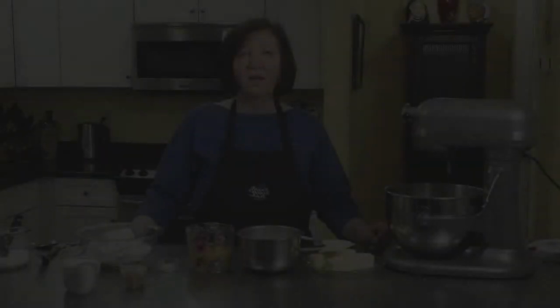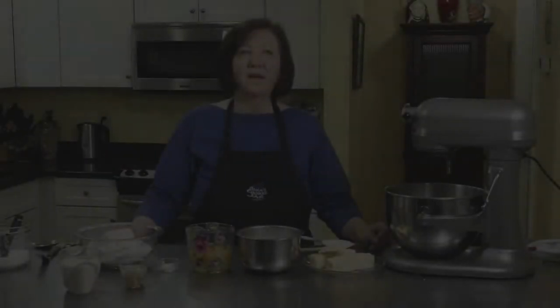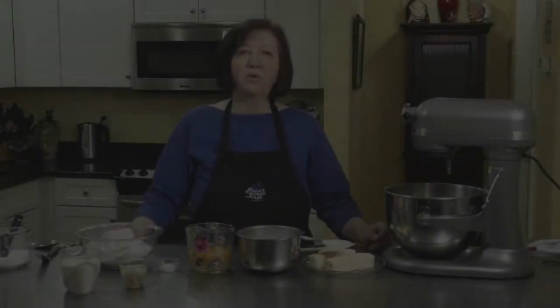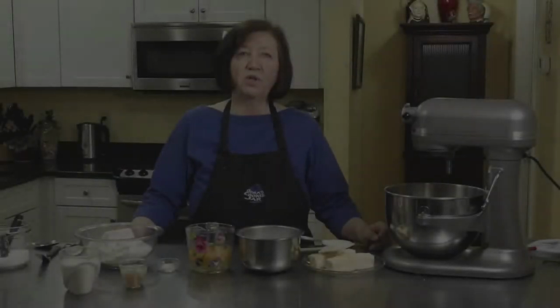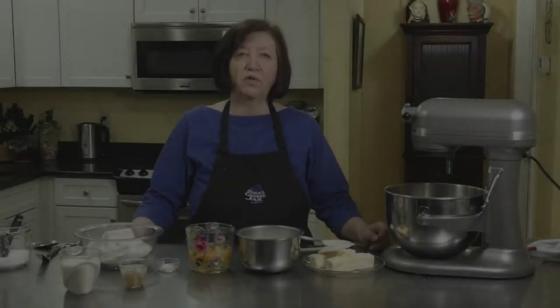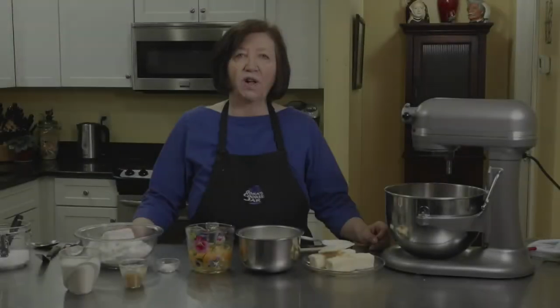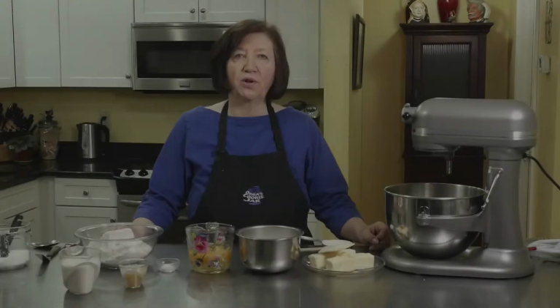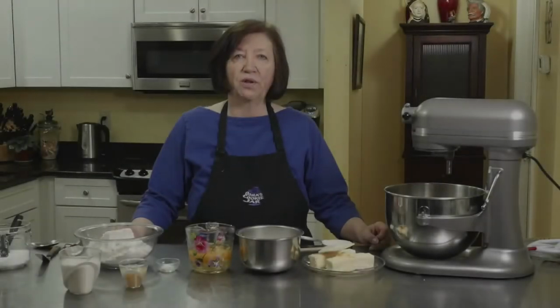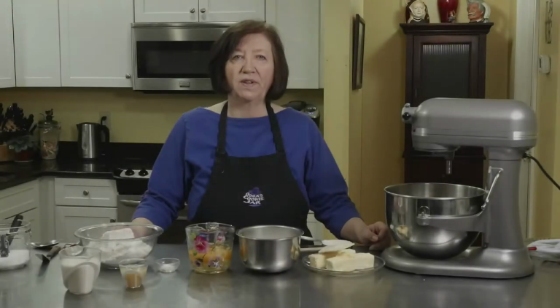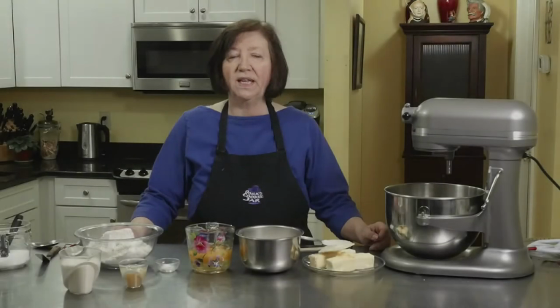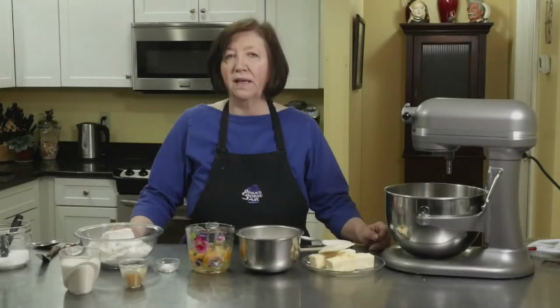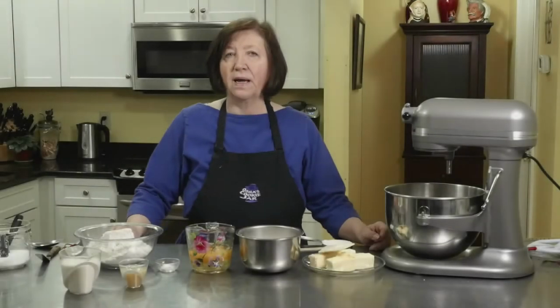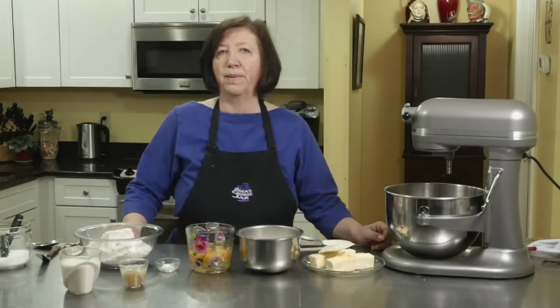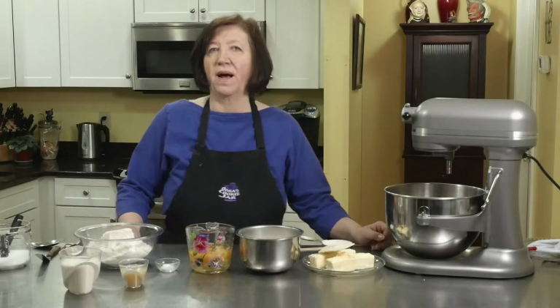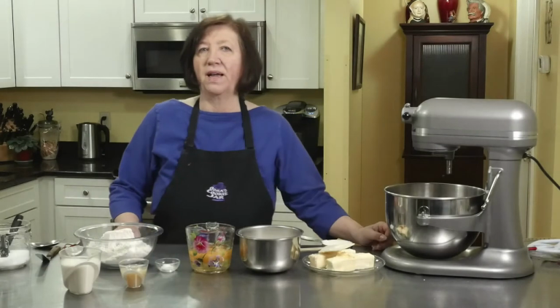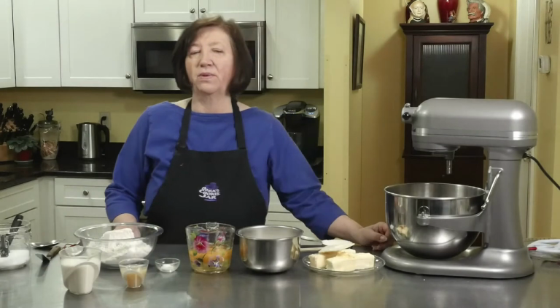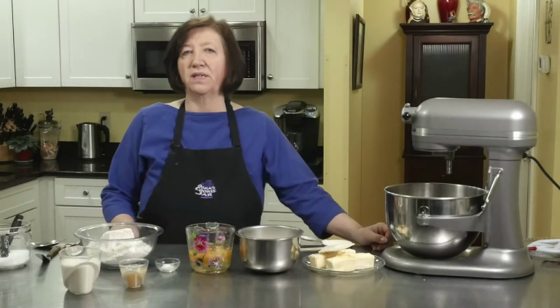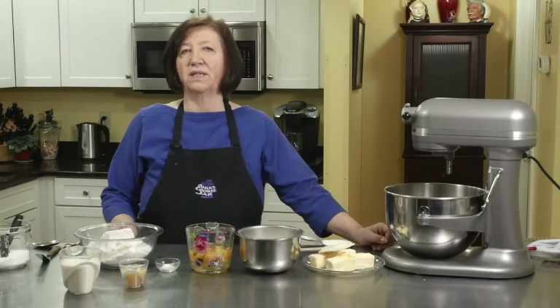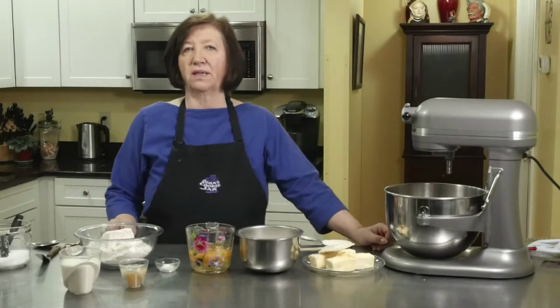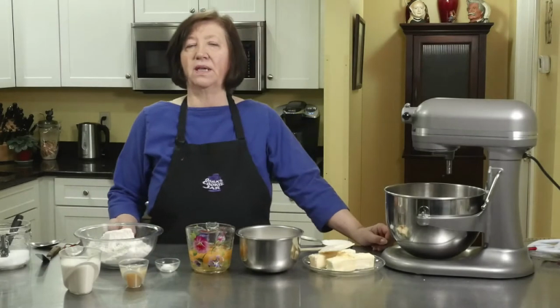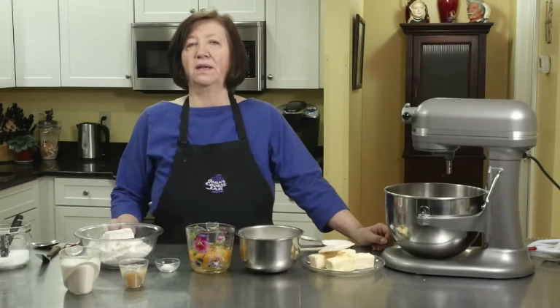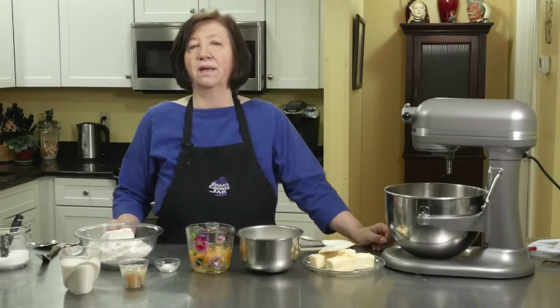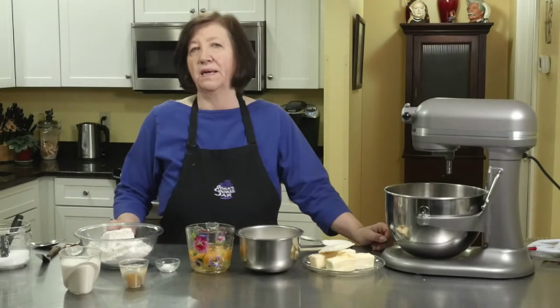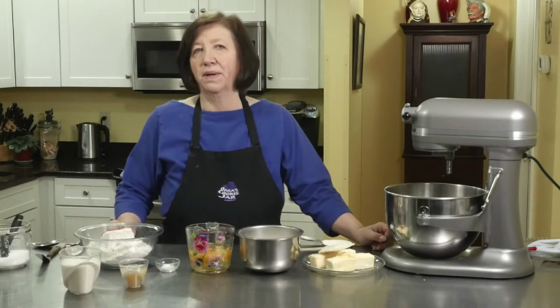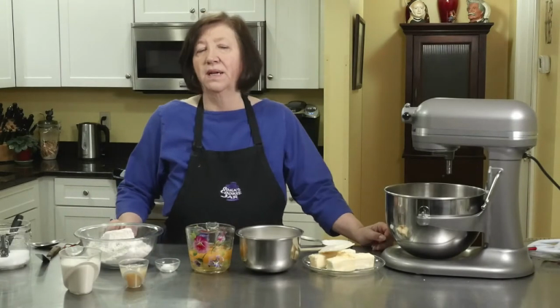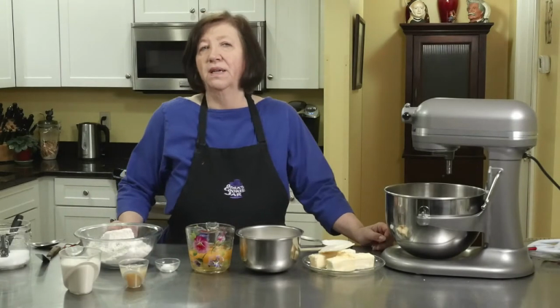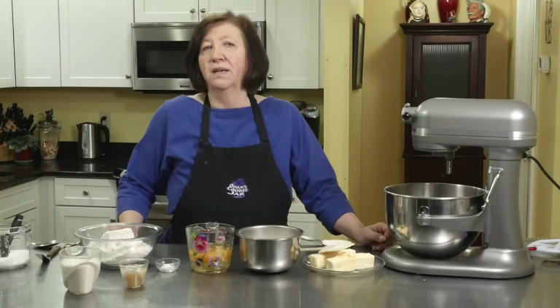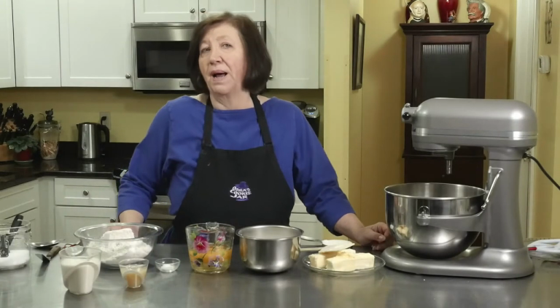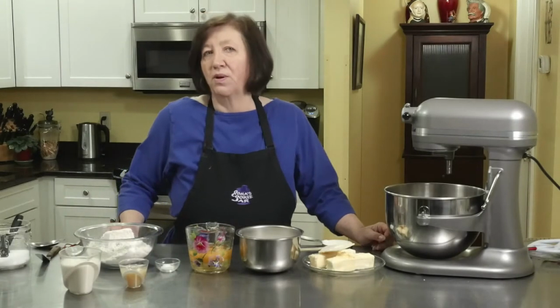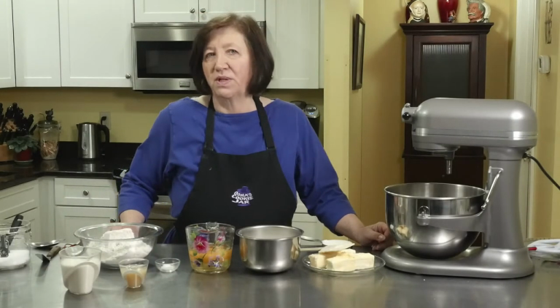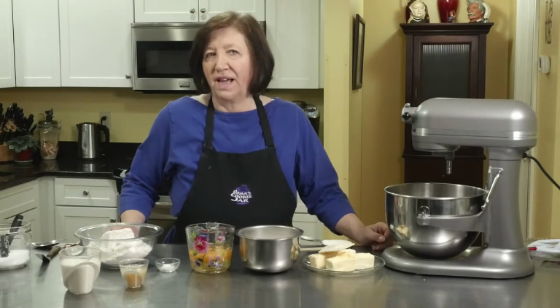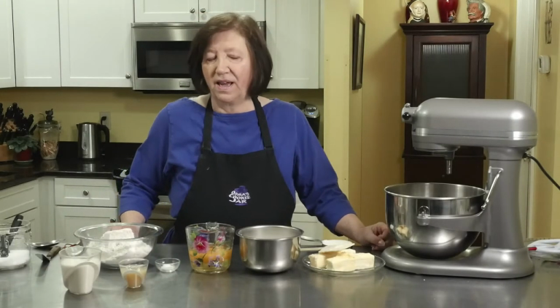I'm sure you've all heard of key lime pie. Well, this is a key lime pound cake.